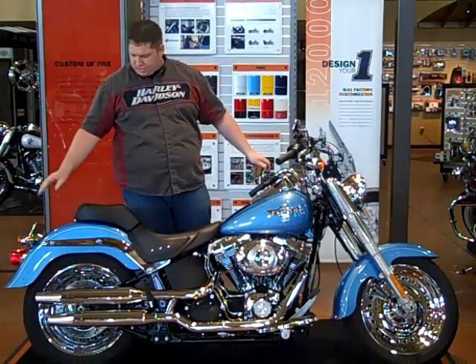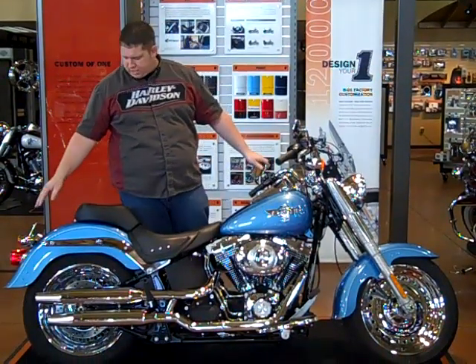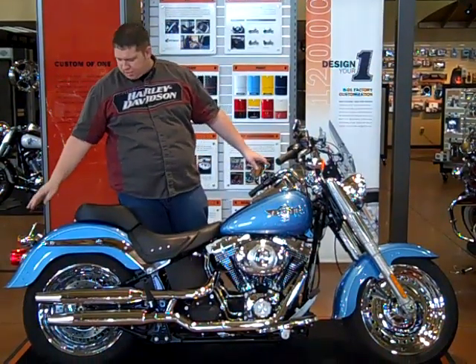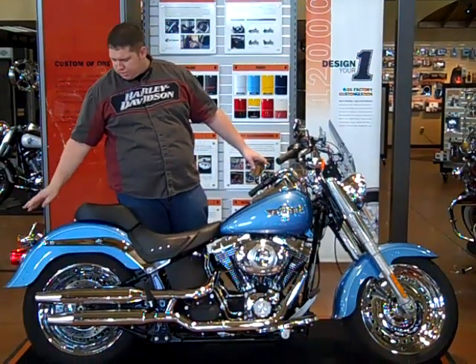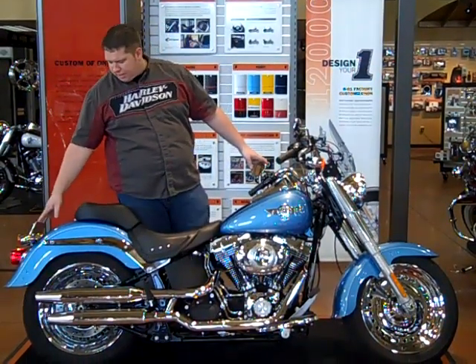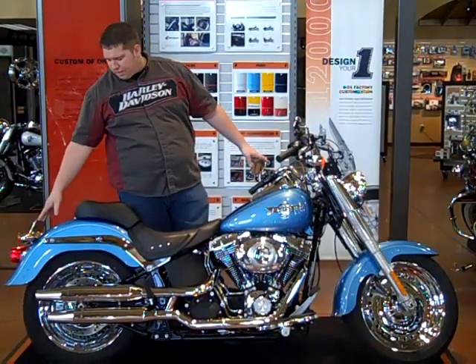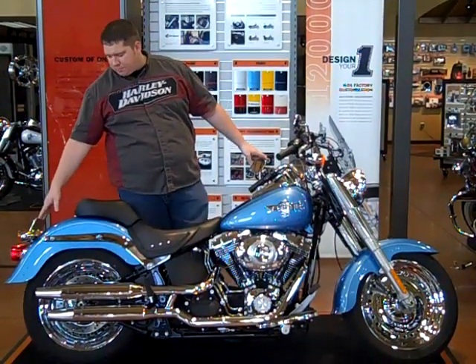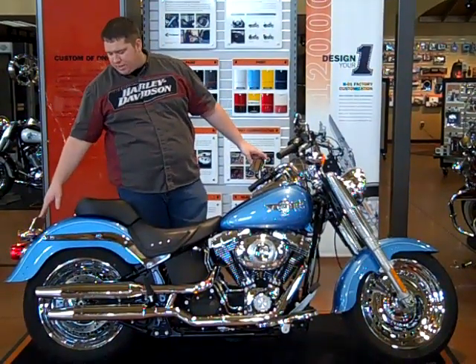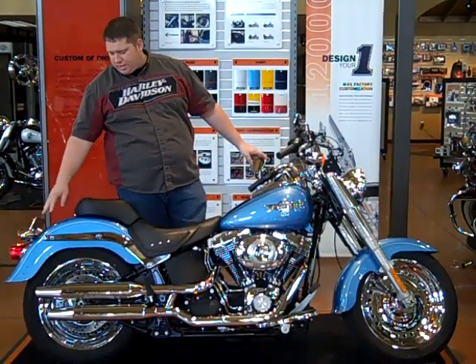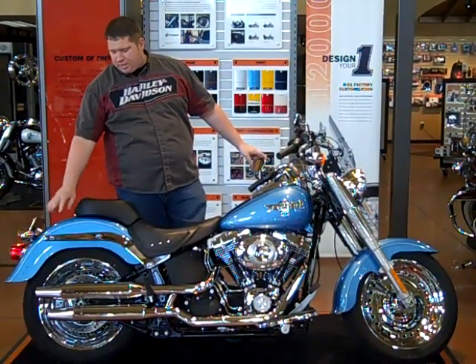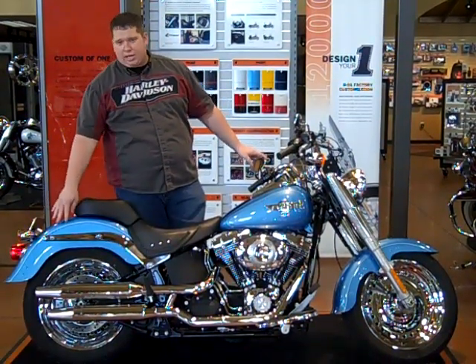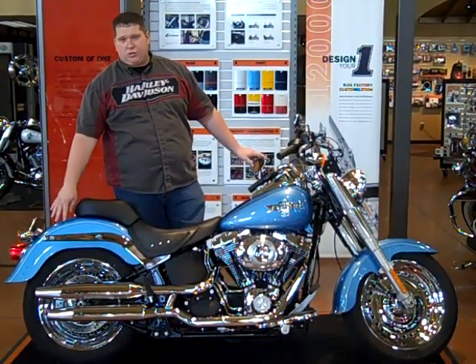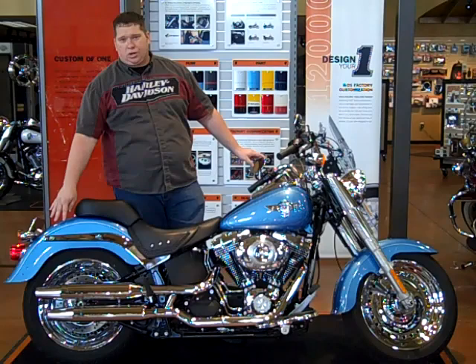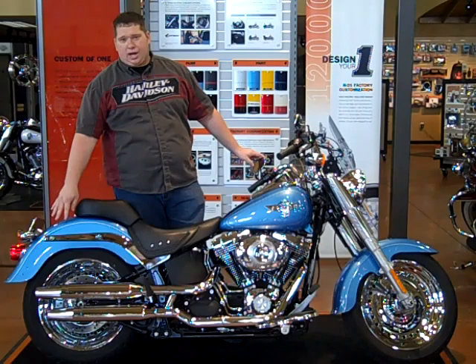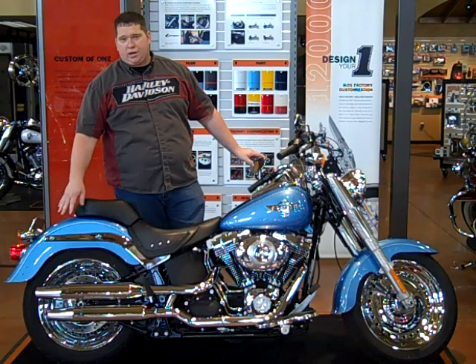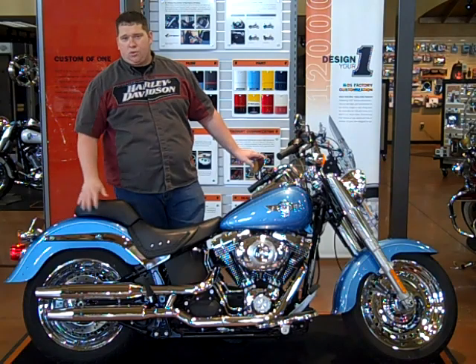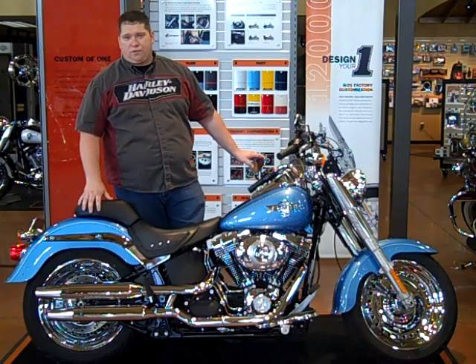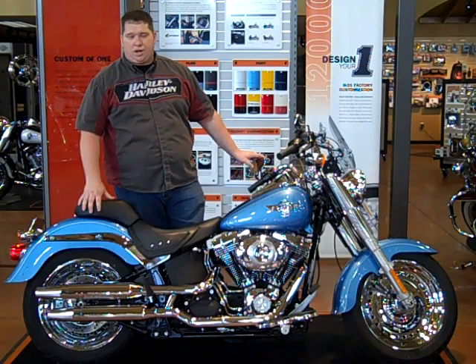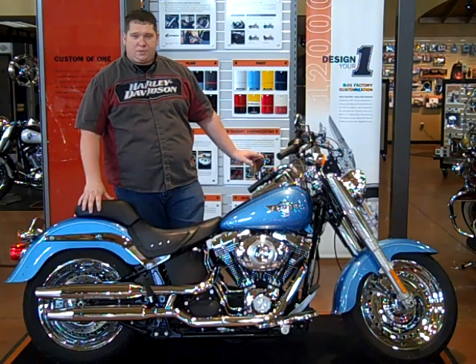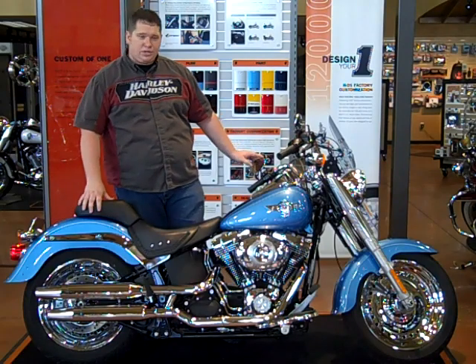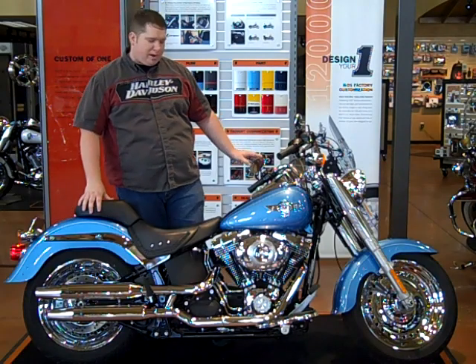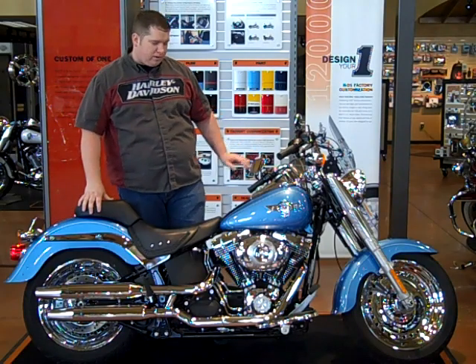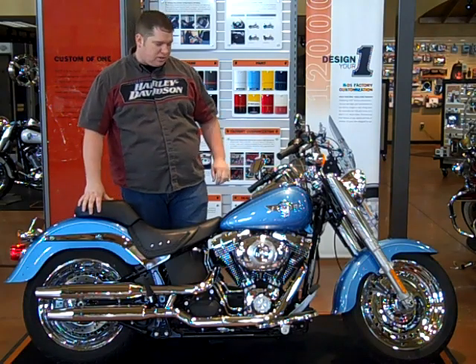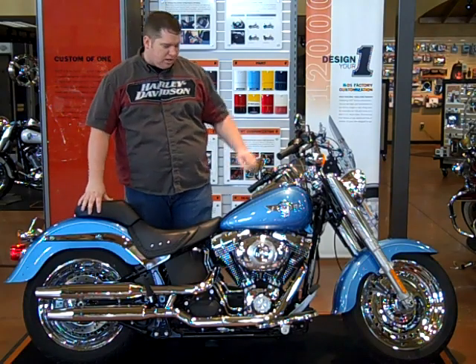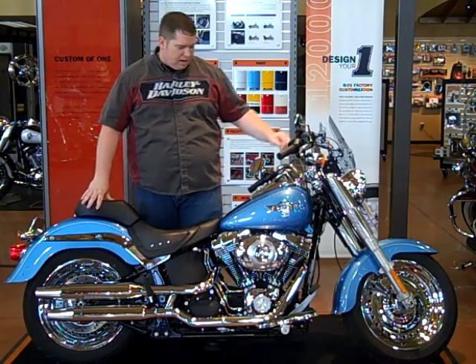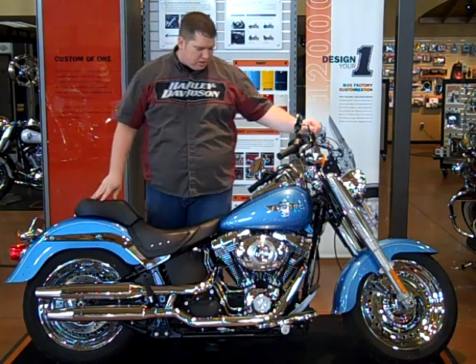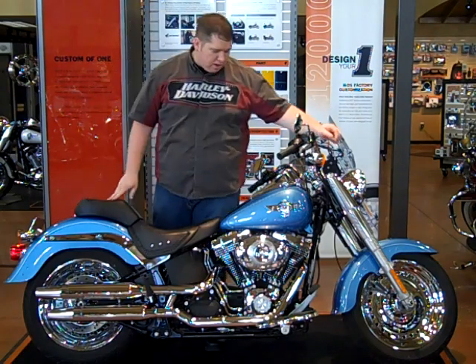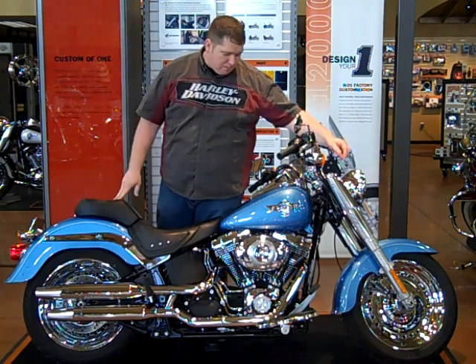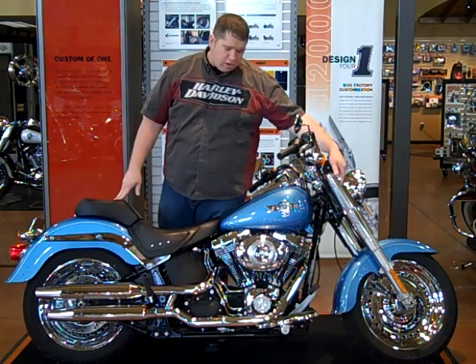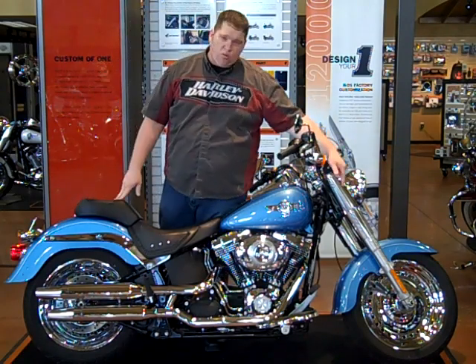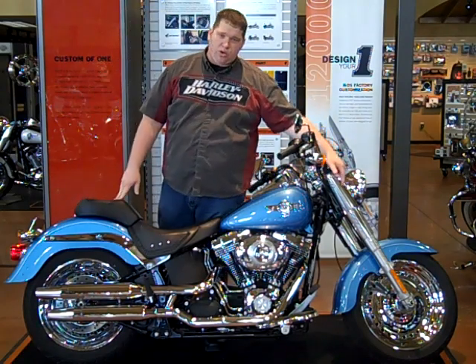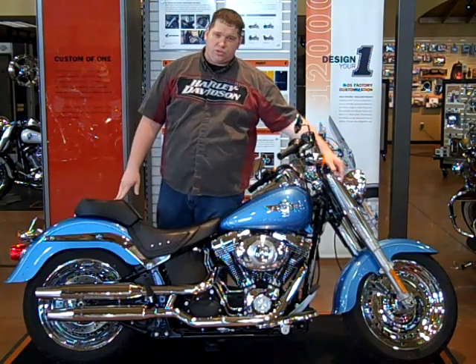It's got a lay-down license plate, detachable docking hardware for a passenger backrest, and it has the mirror chrome wheels.